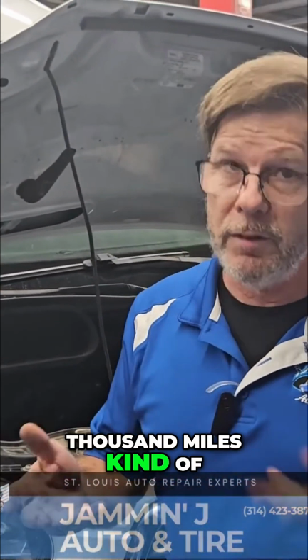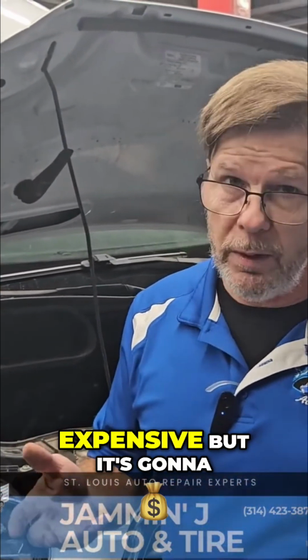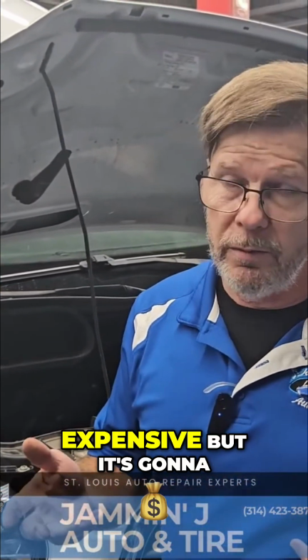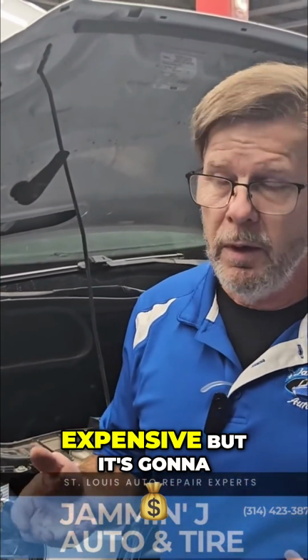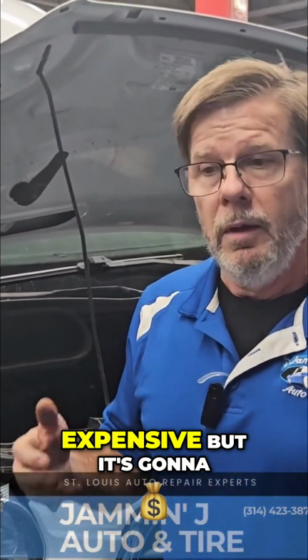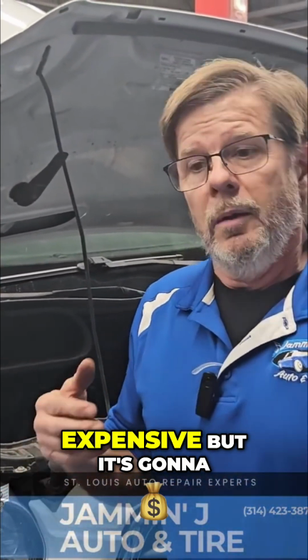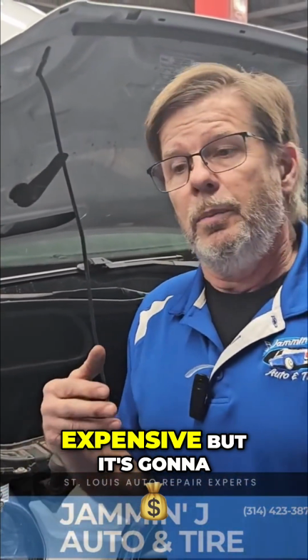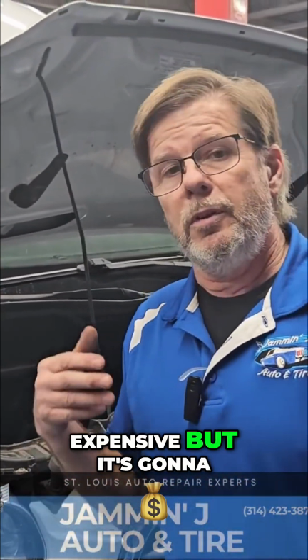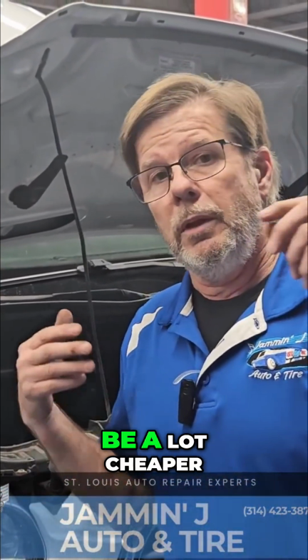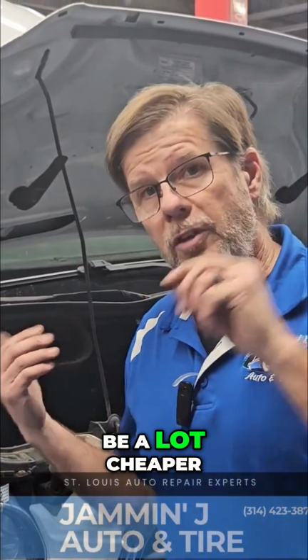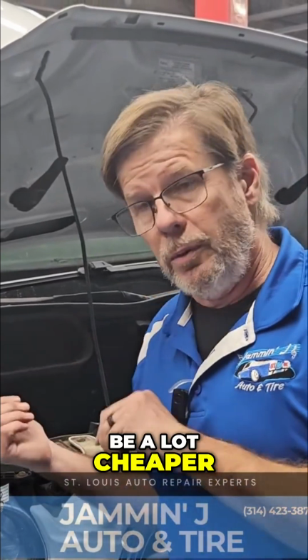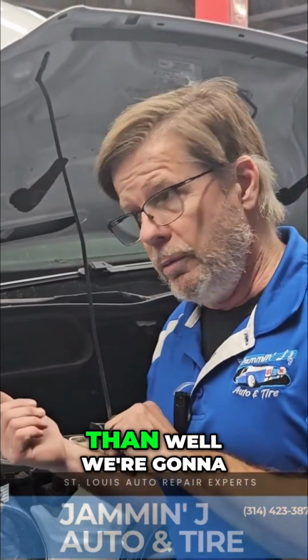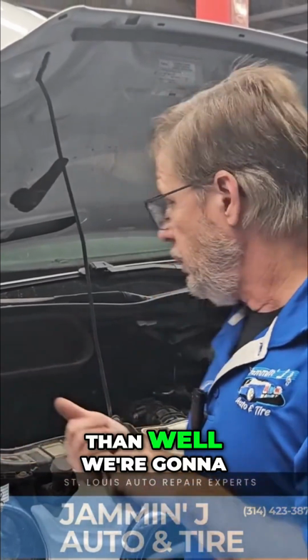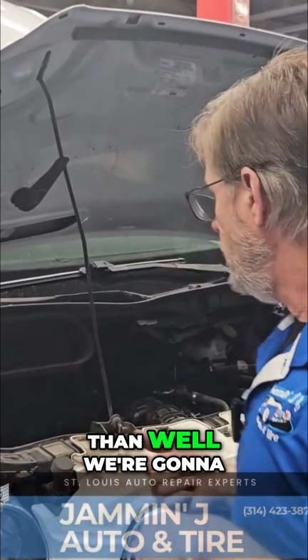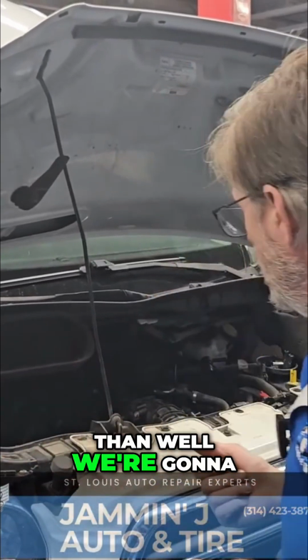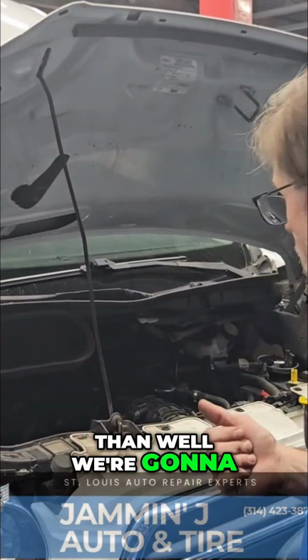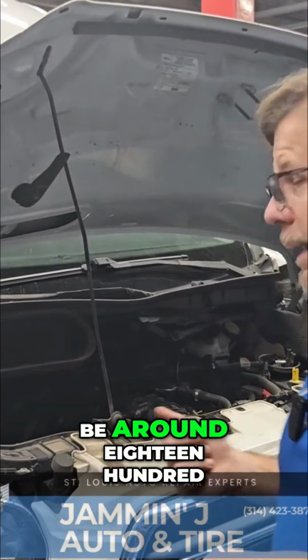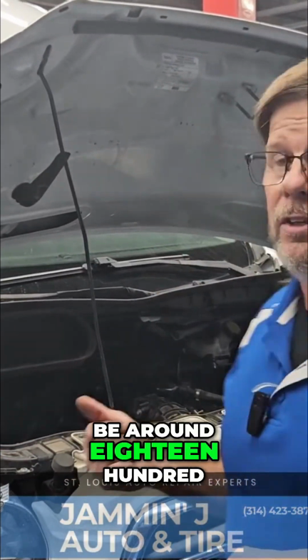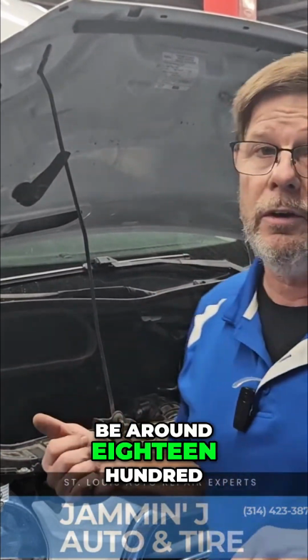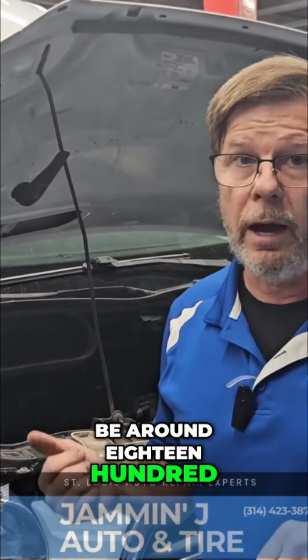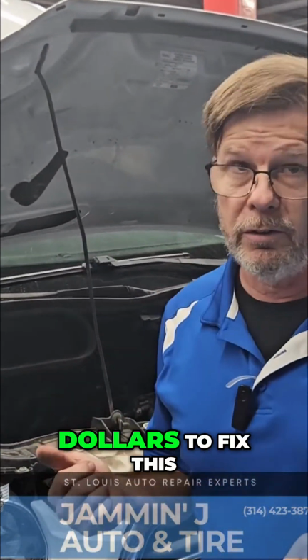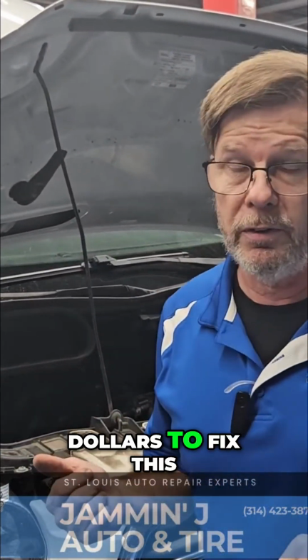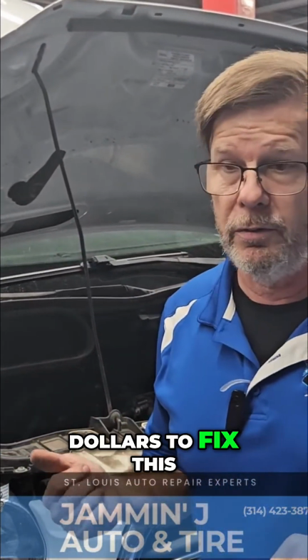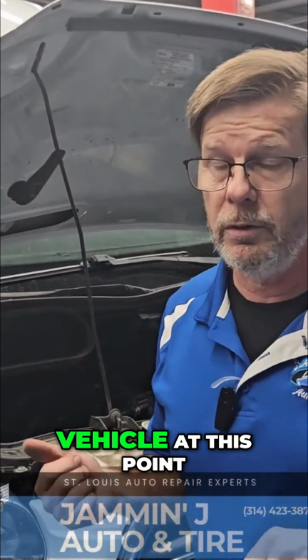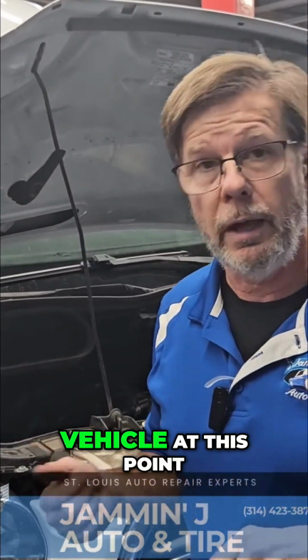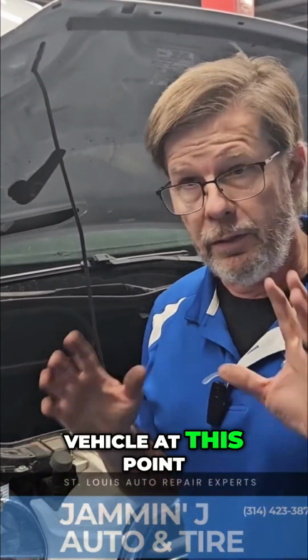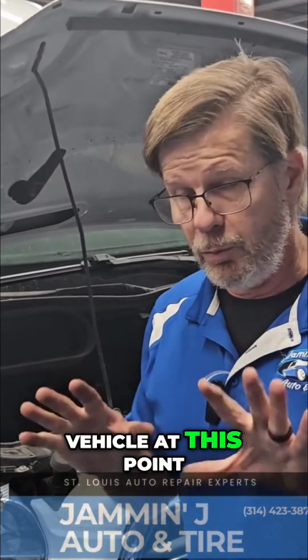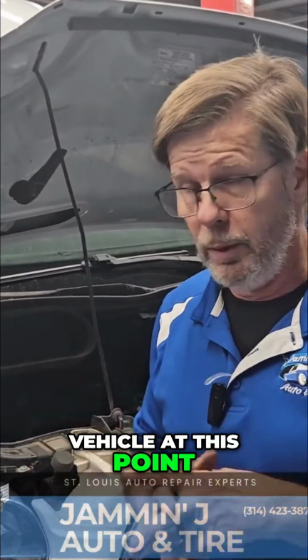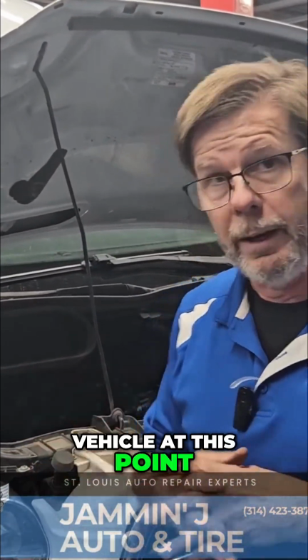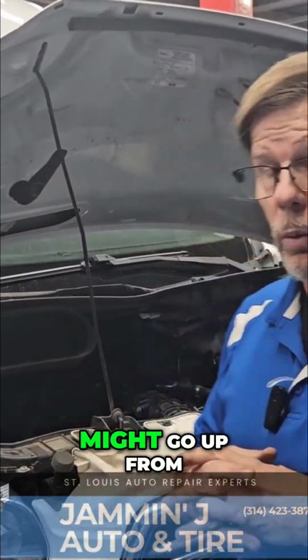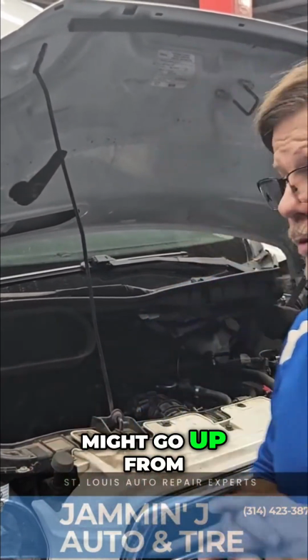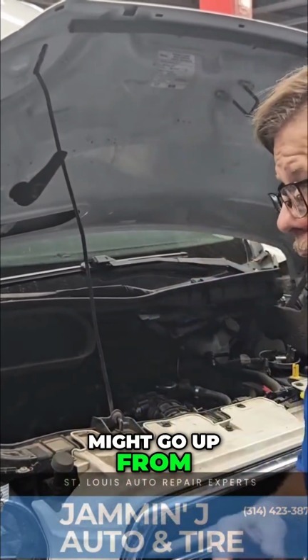It's kind of expensive, but it's going to be a lot cheaper than — well, we're going to be around $1,800 to fix this vehicle at this point, and it might go up from there.